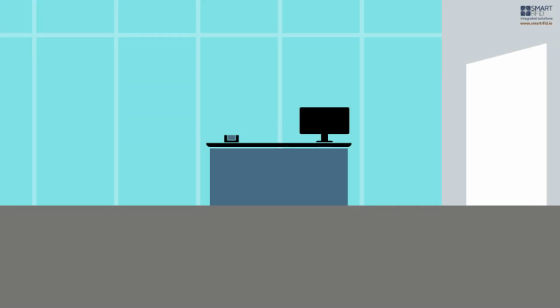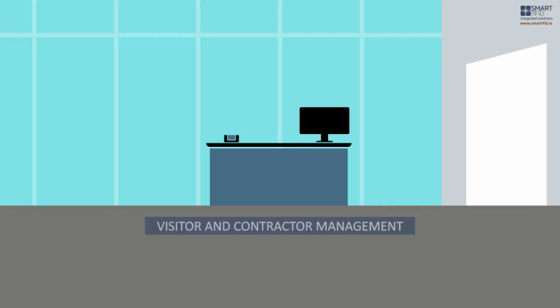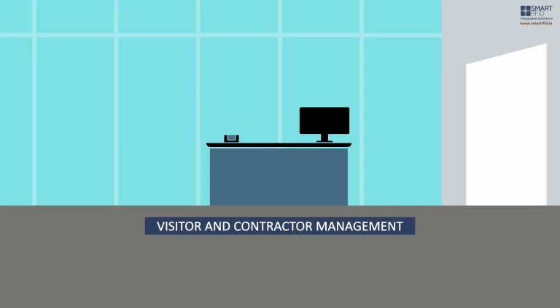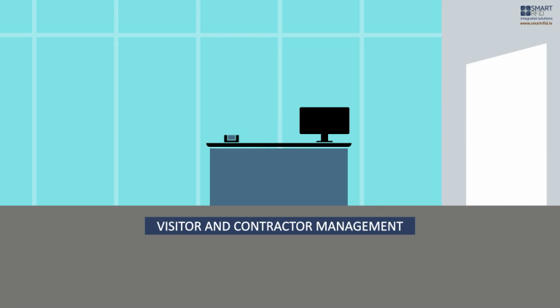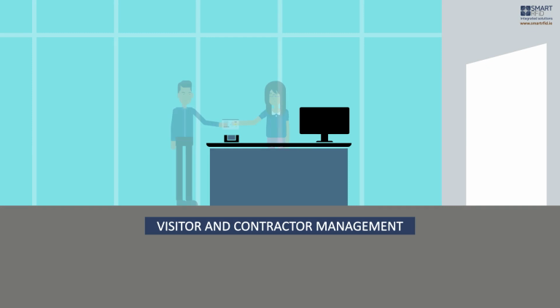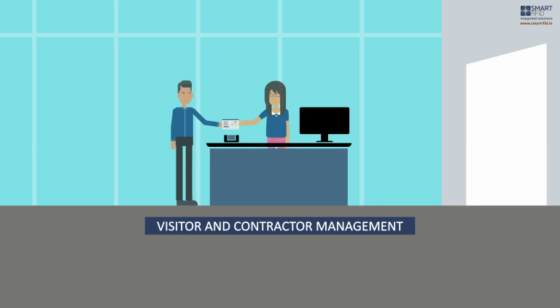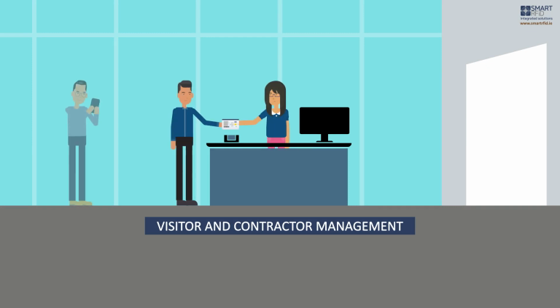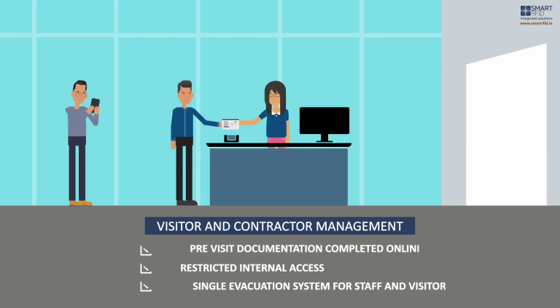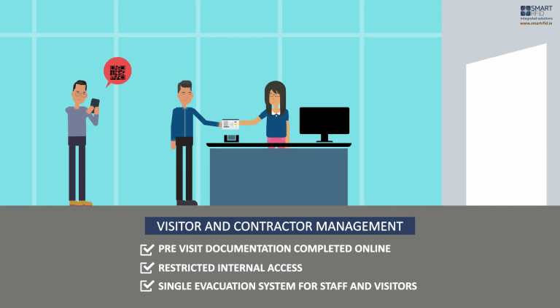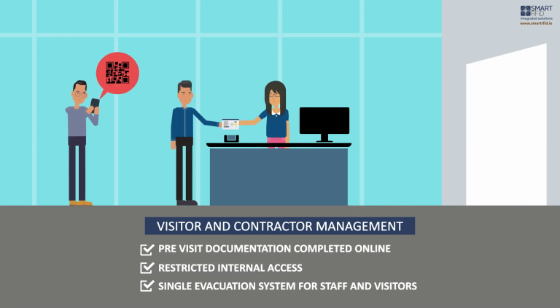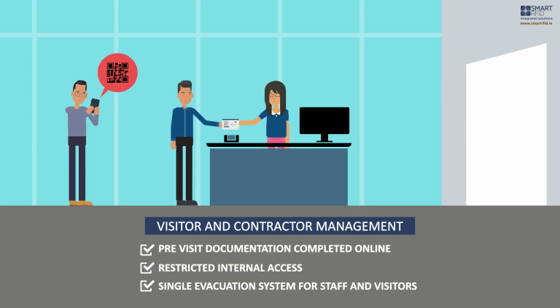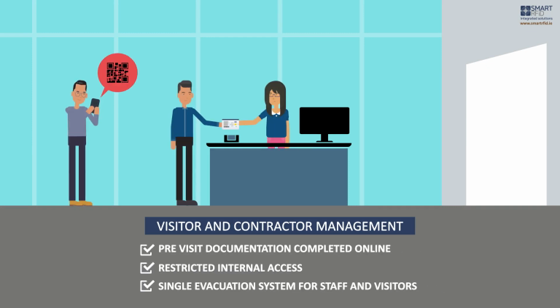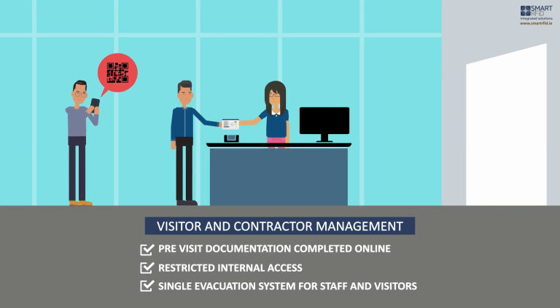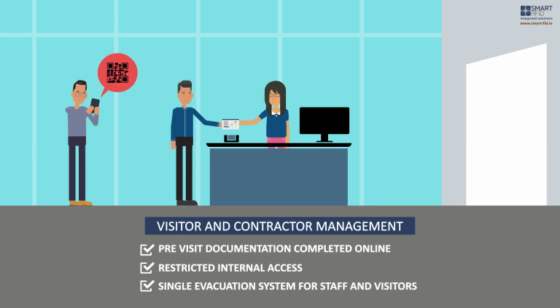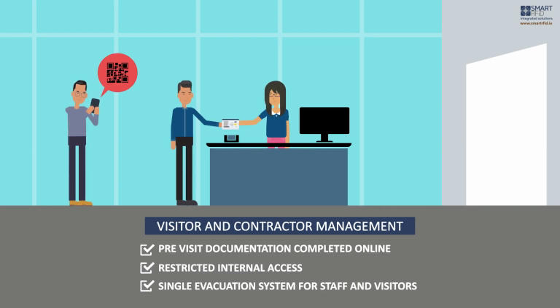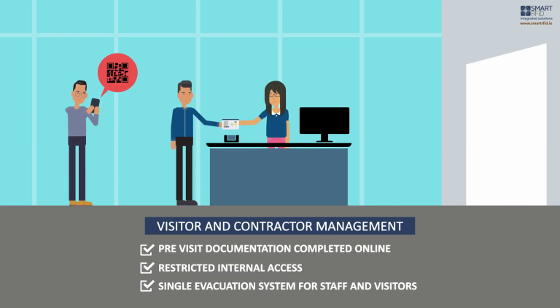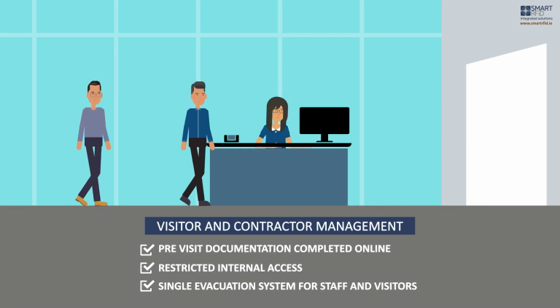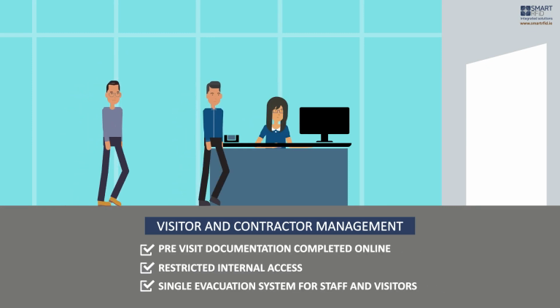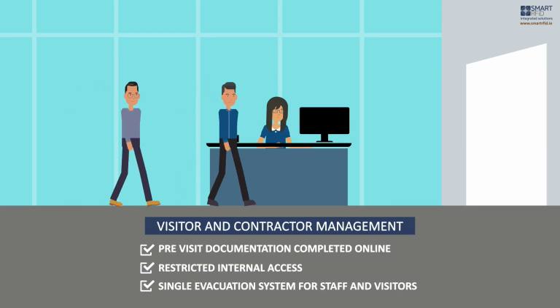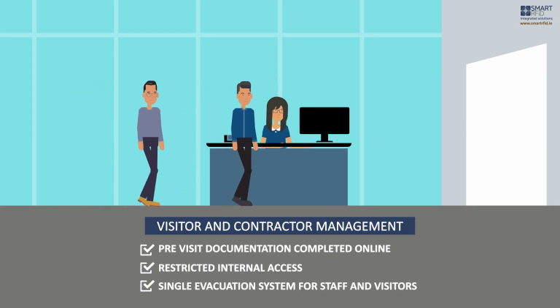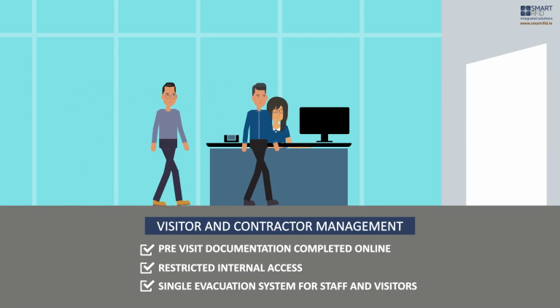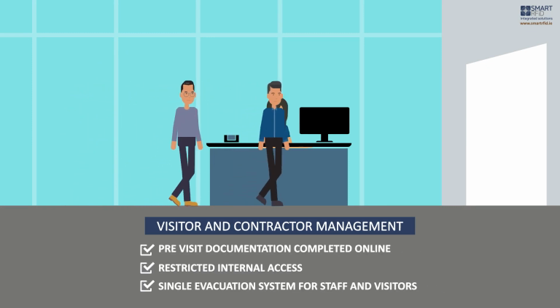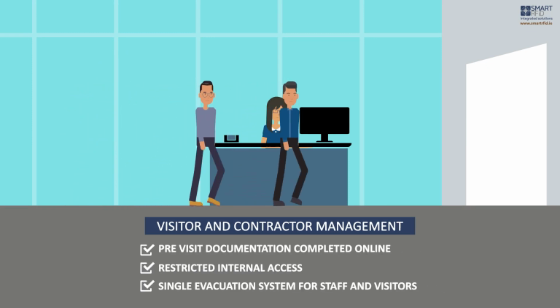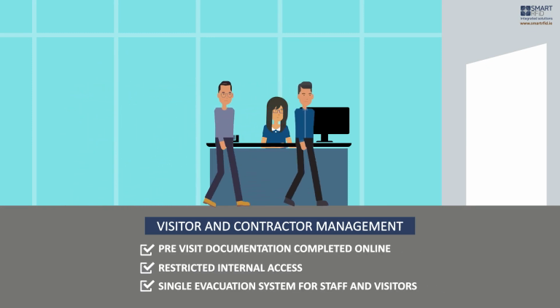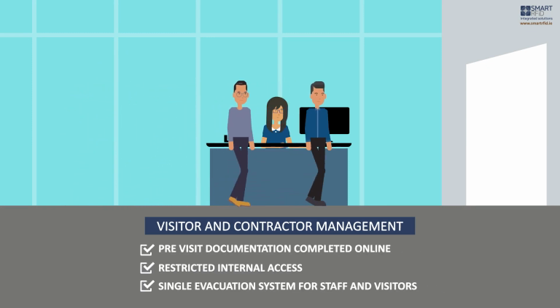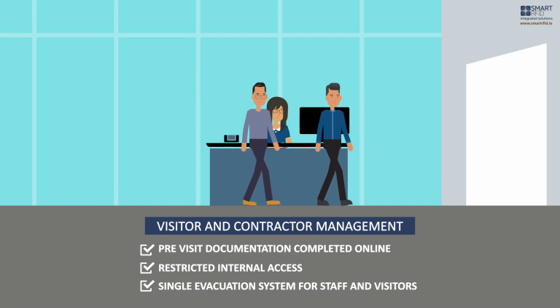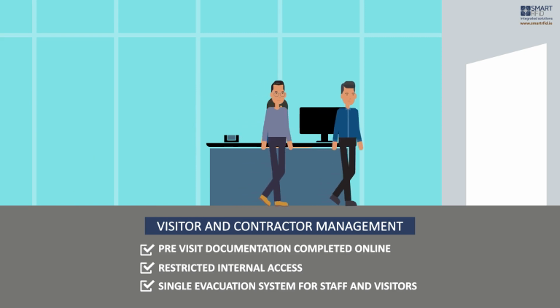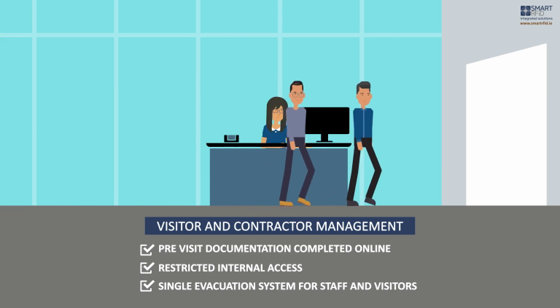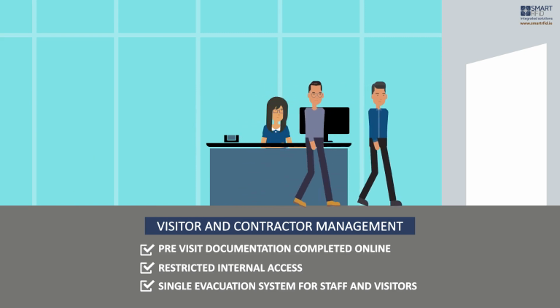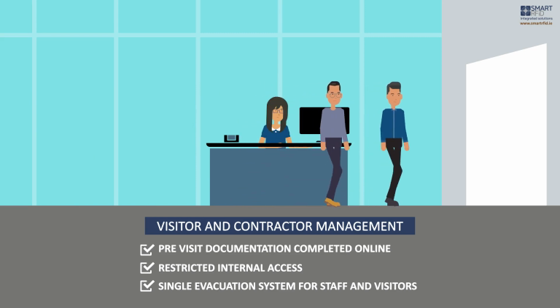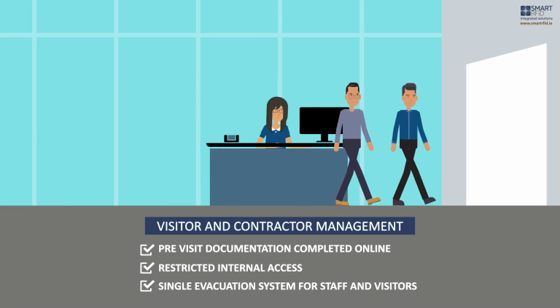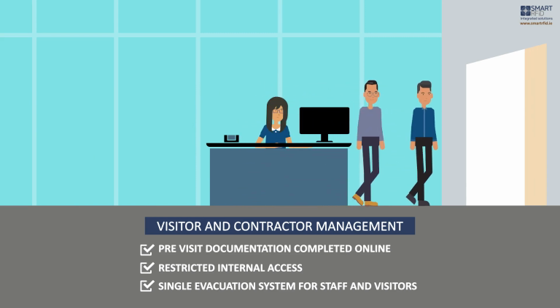Visitor and contractor management. First impressions count. Greet visitors as though they were expected. Pre-book appointments.